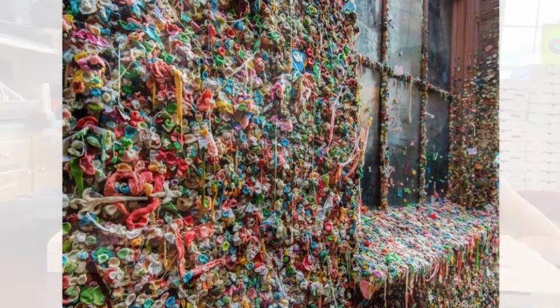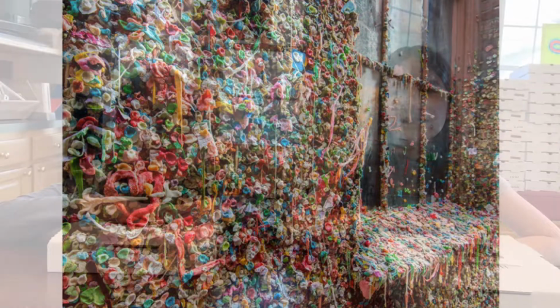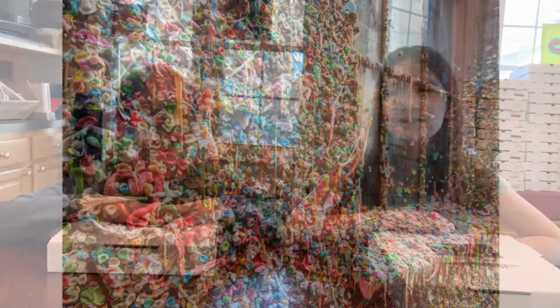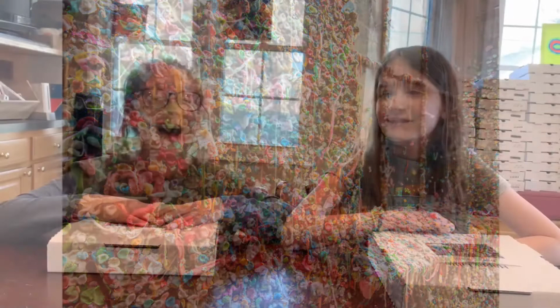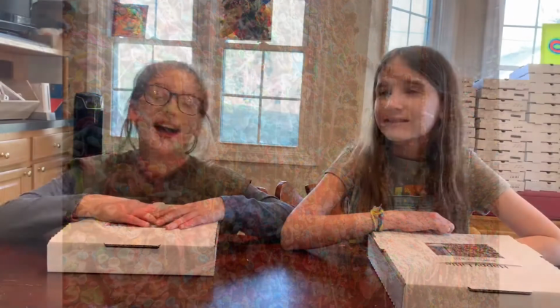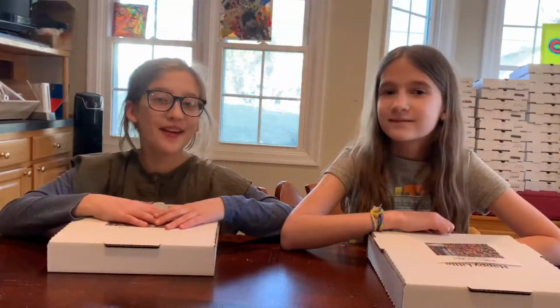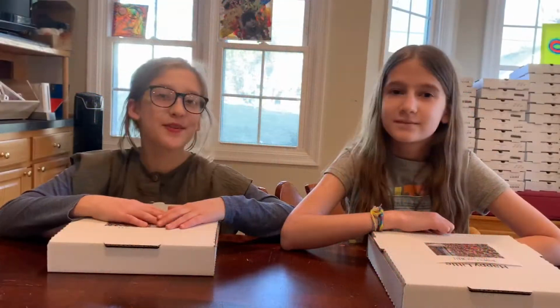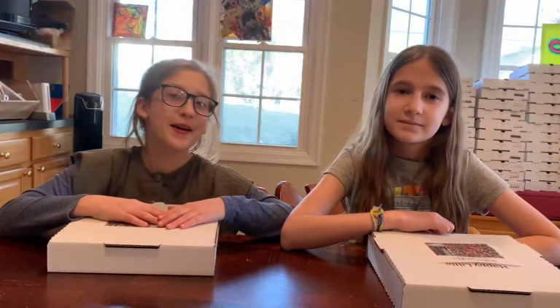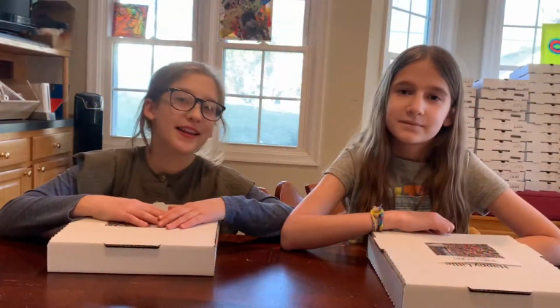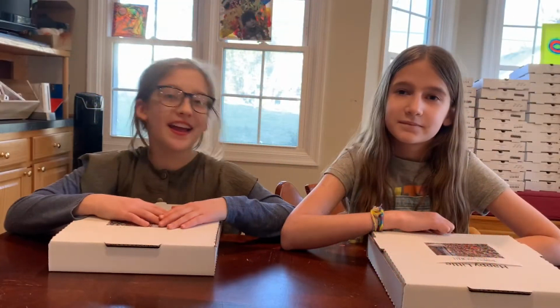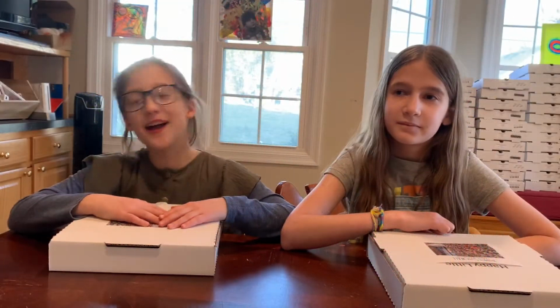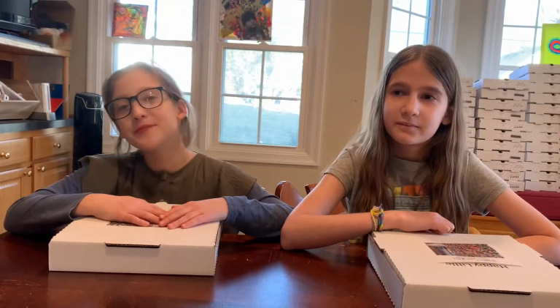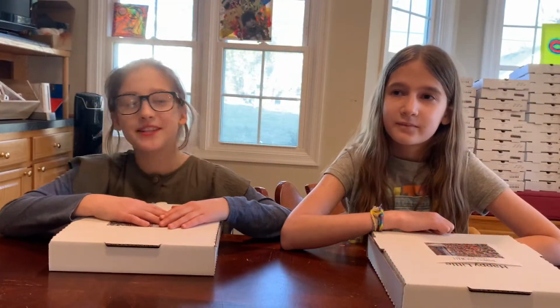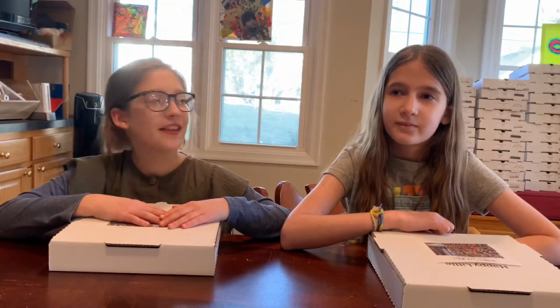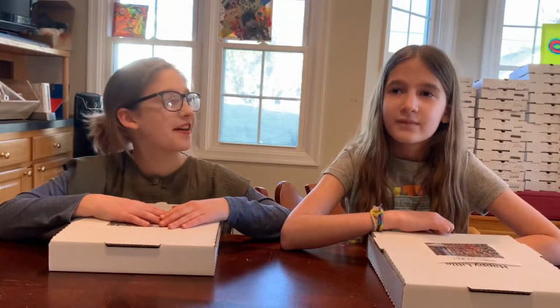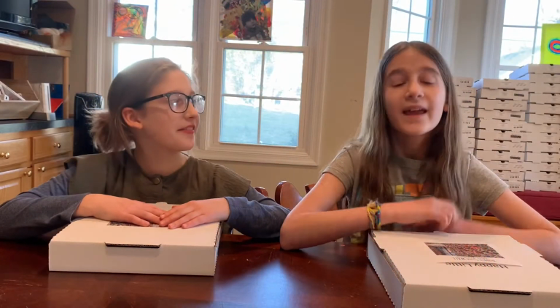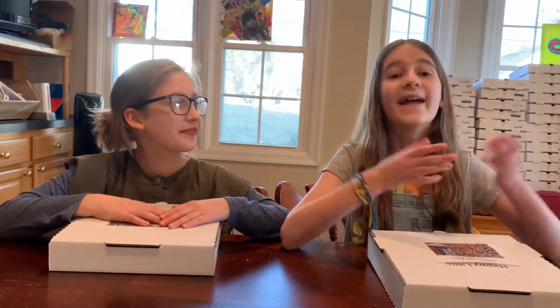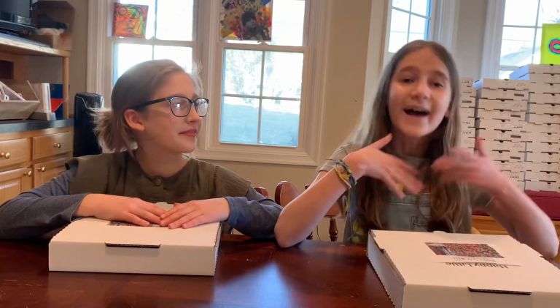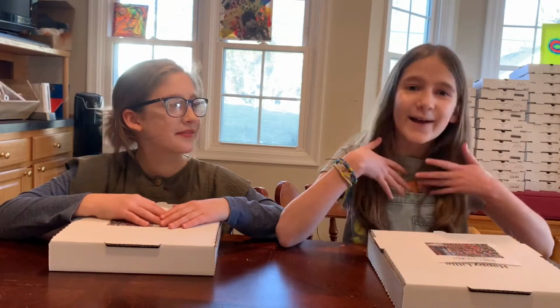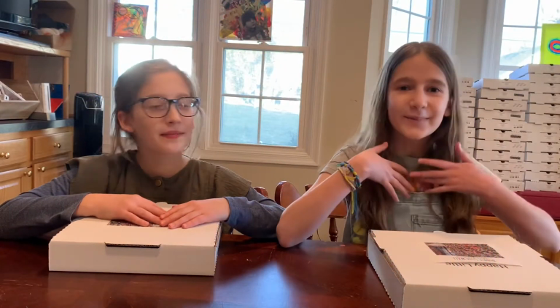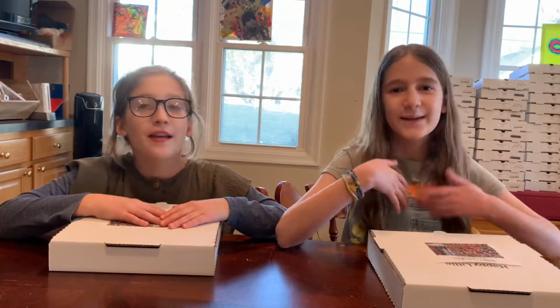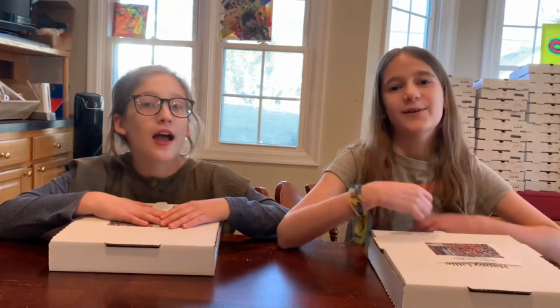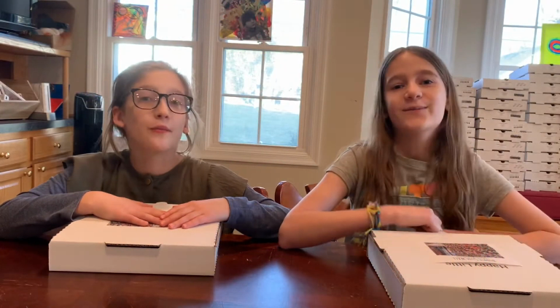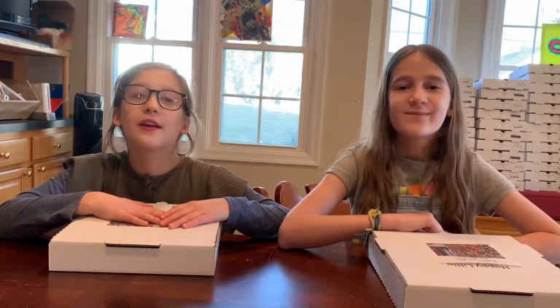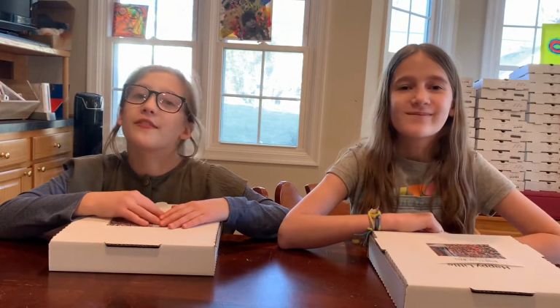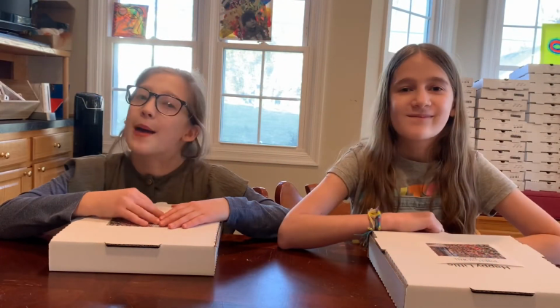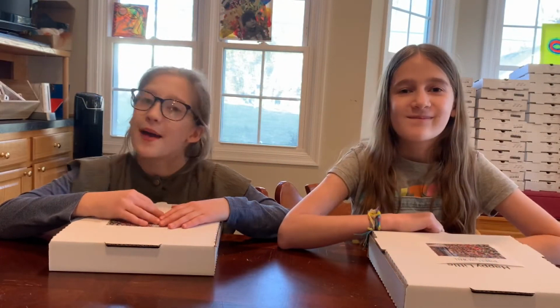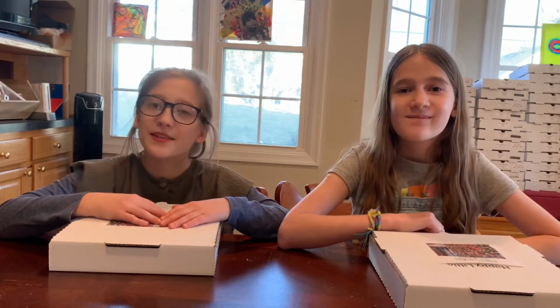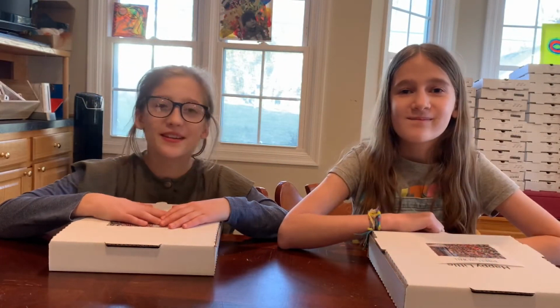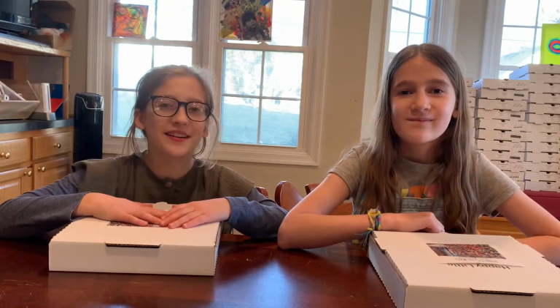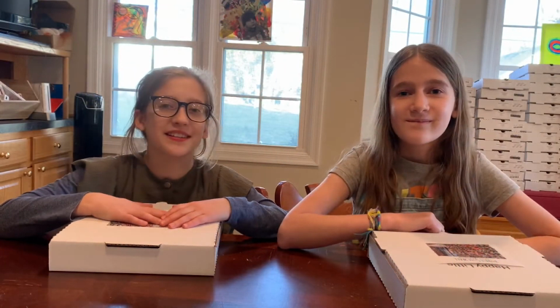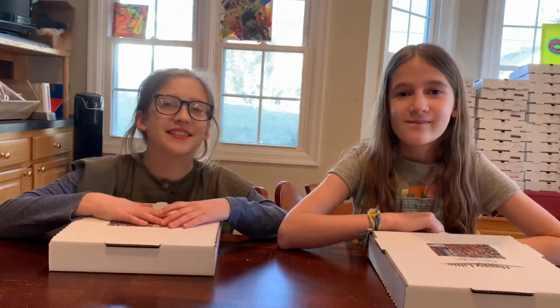Hi everybody! I'm Stella. And I'm Mabel. And we are from Happy Little Life Studio.